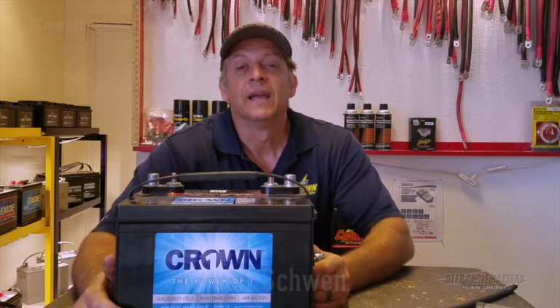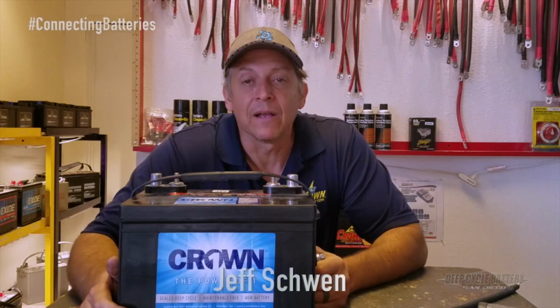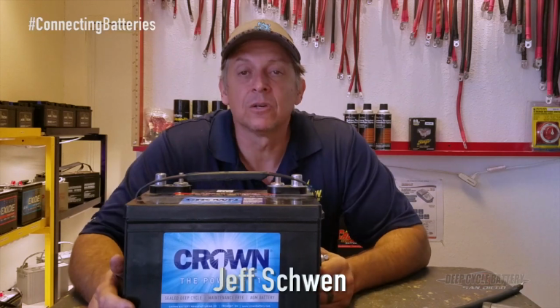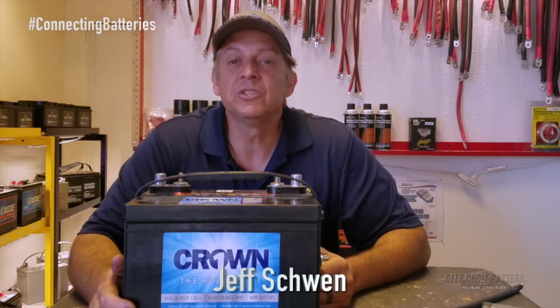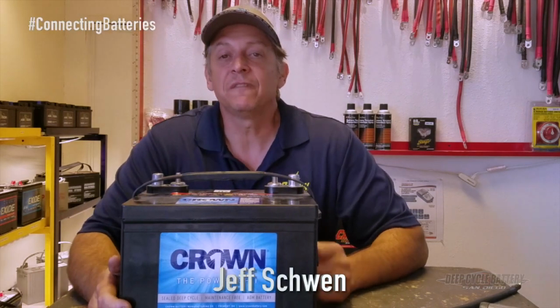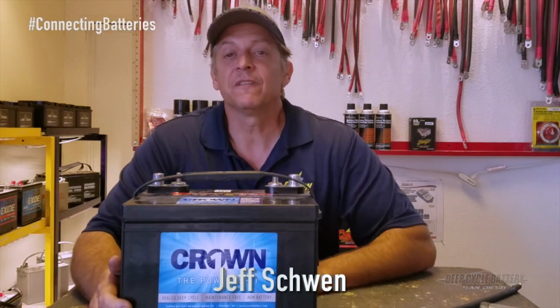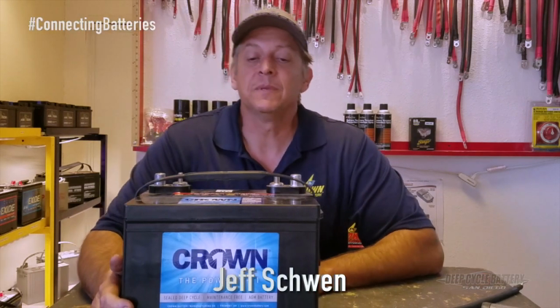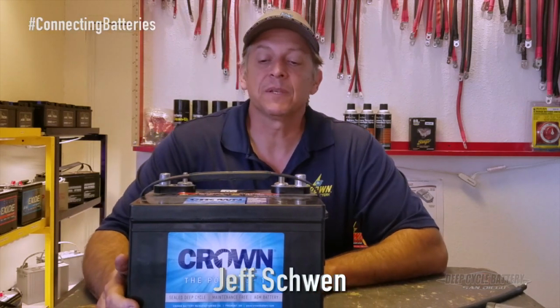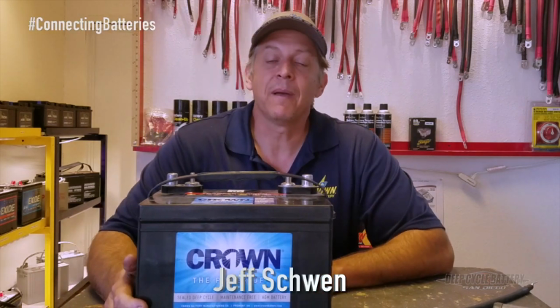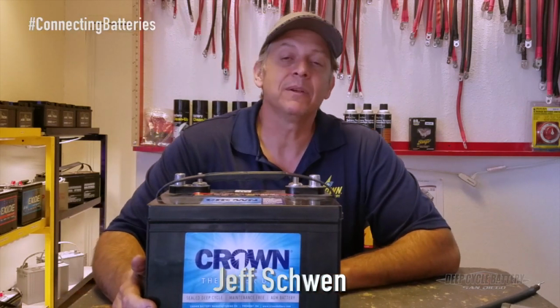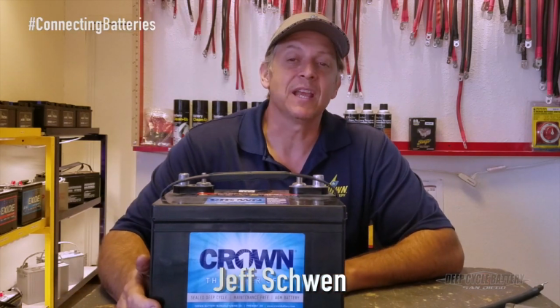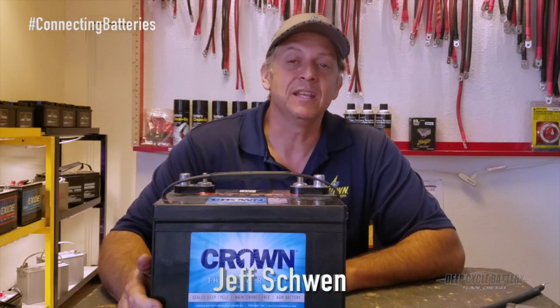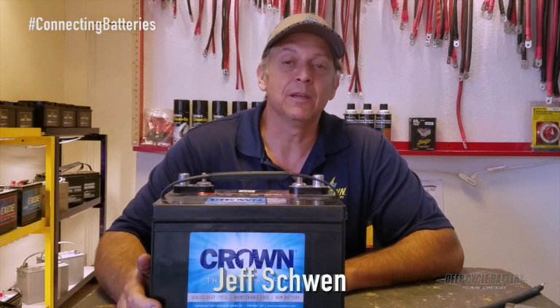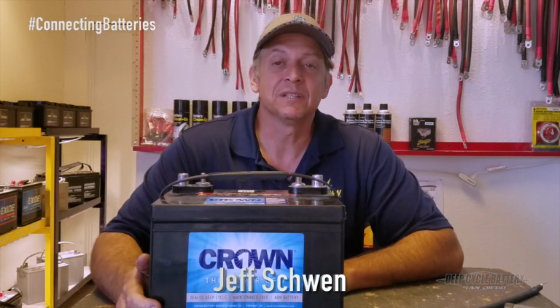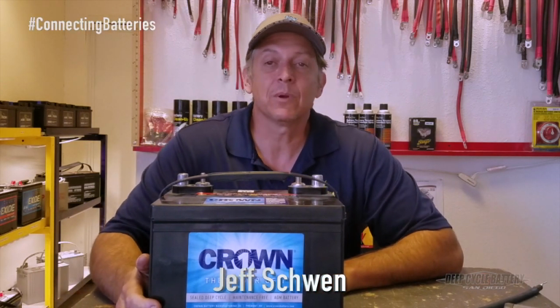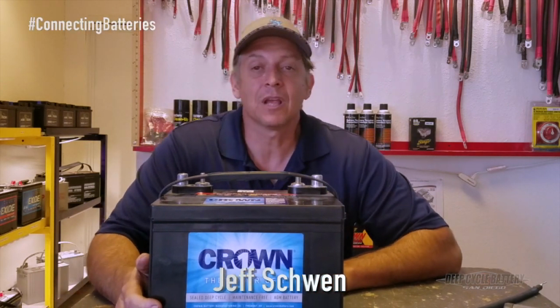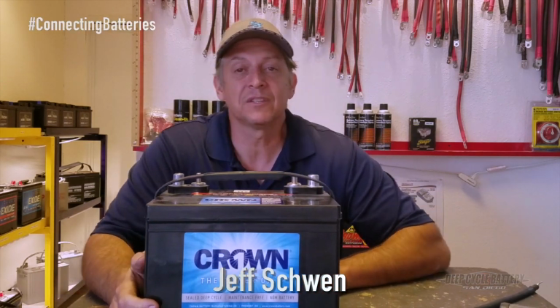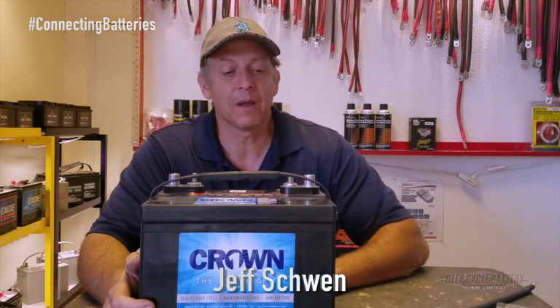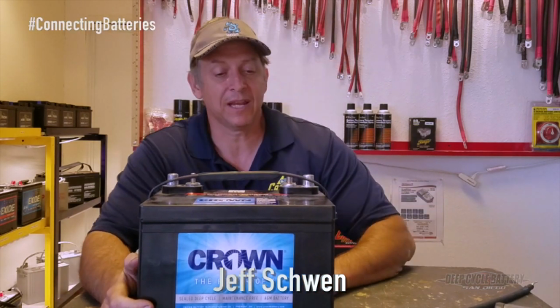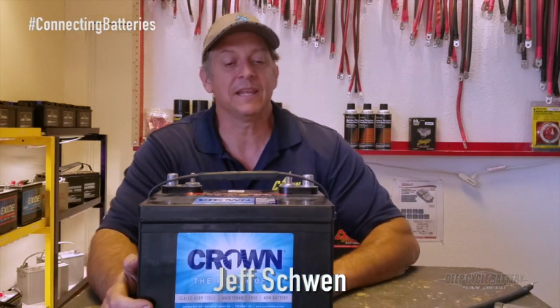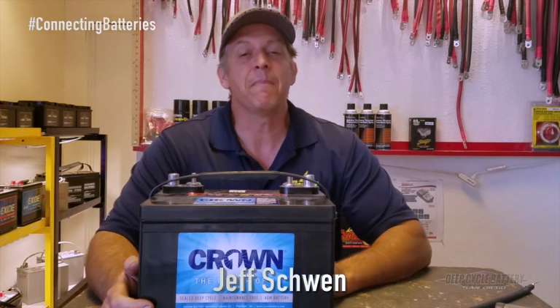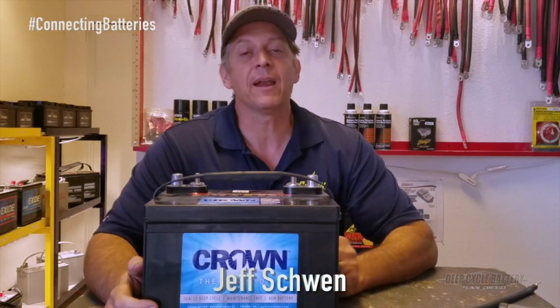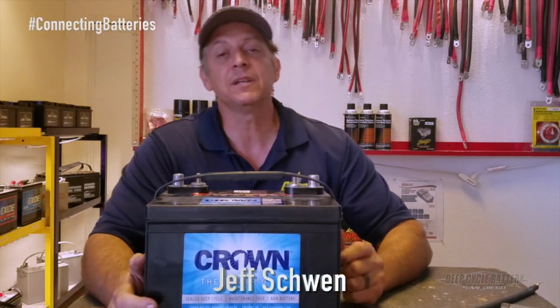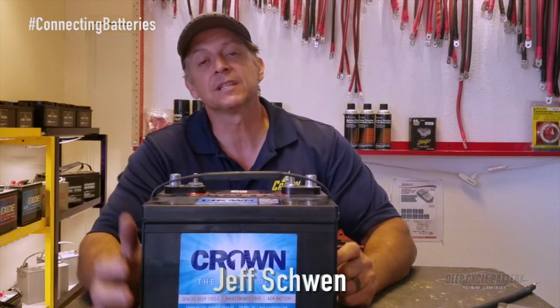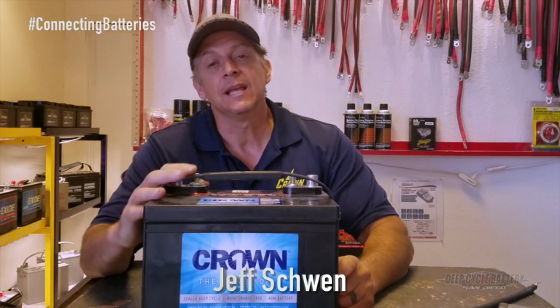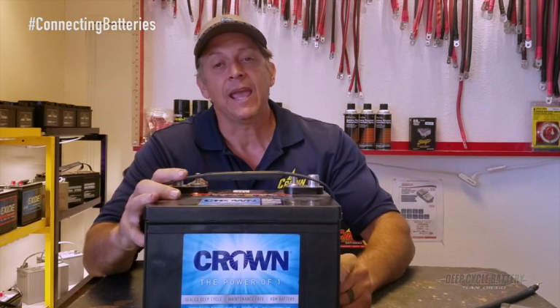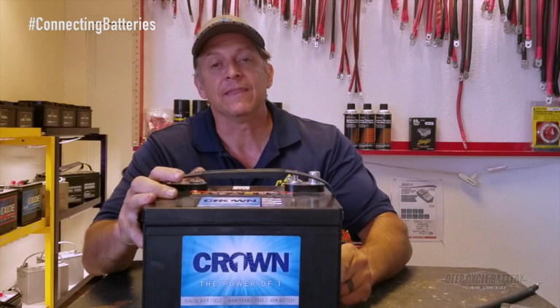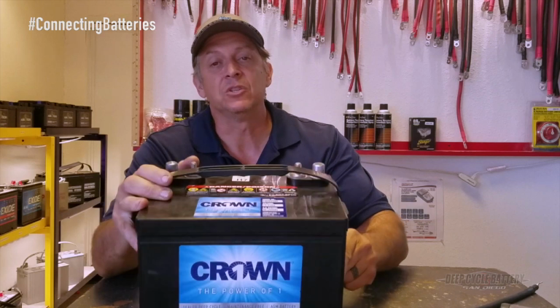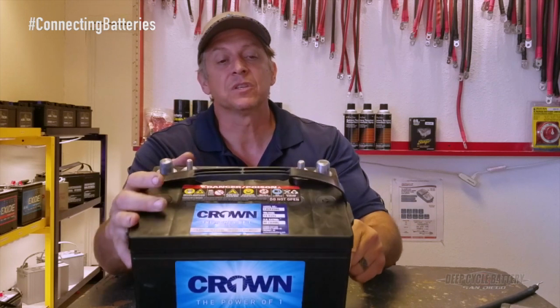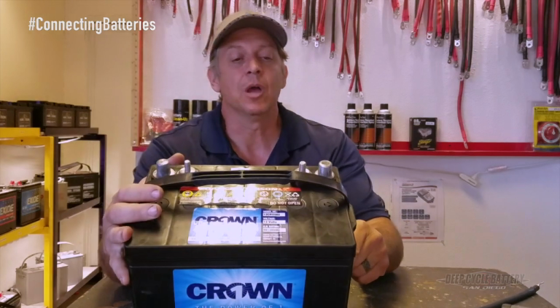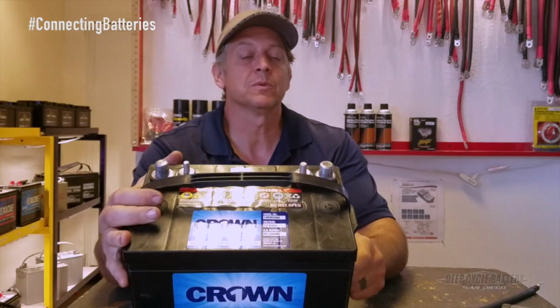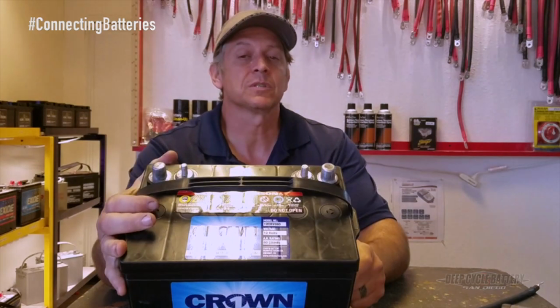How's it going? Jeff here from Deep Cycle Batteries San Diego. Today we're going to talk to you about connecting batteries and the do's and don'ts.